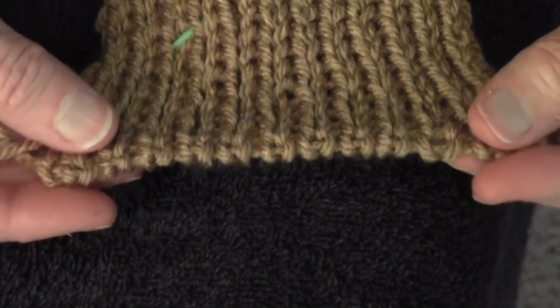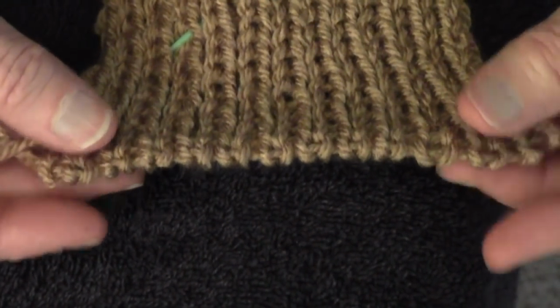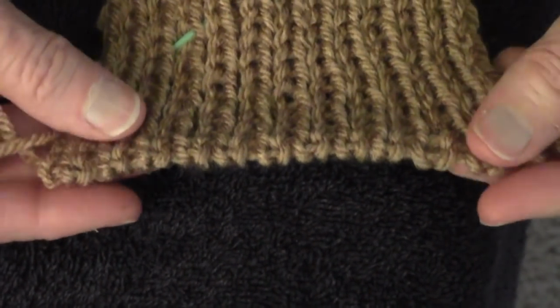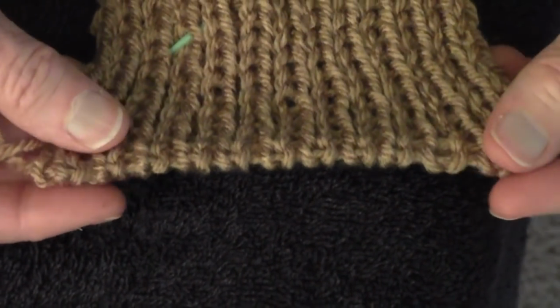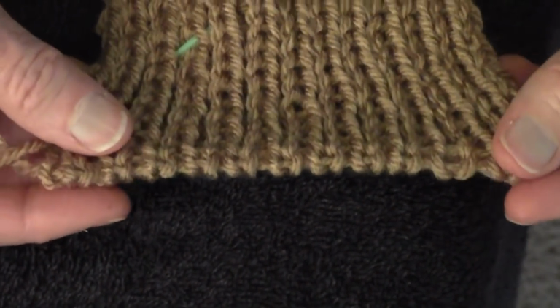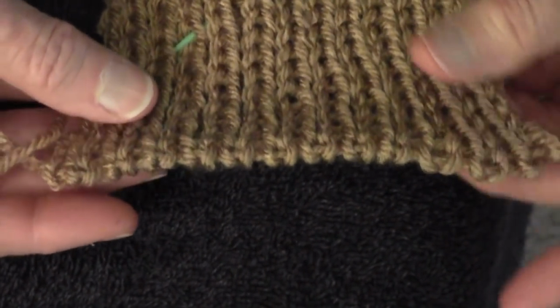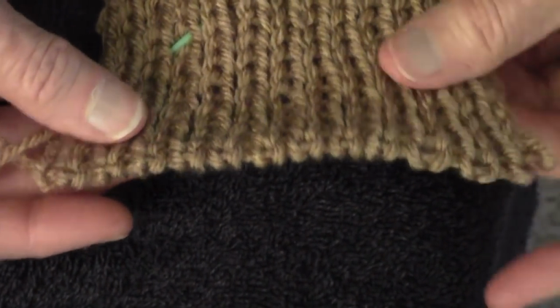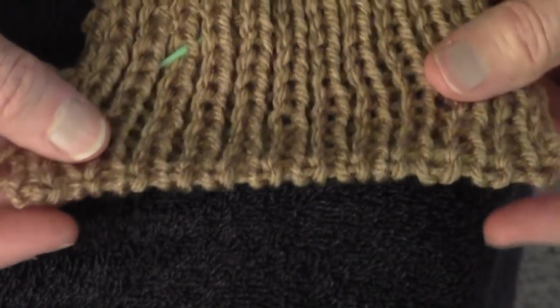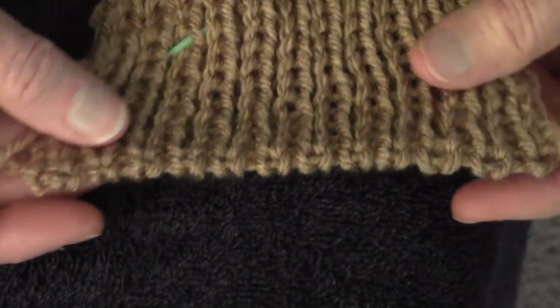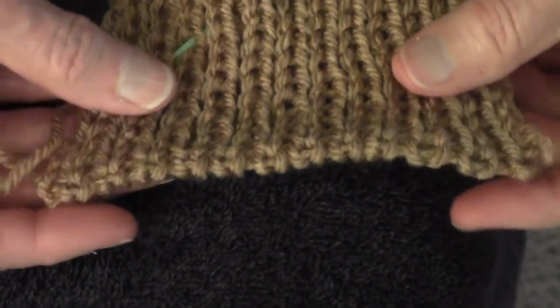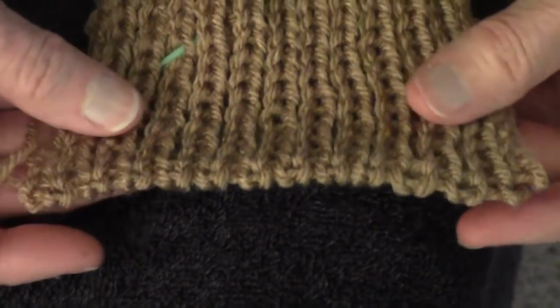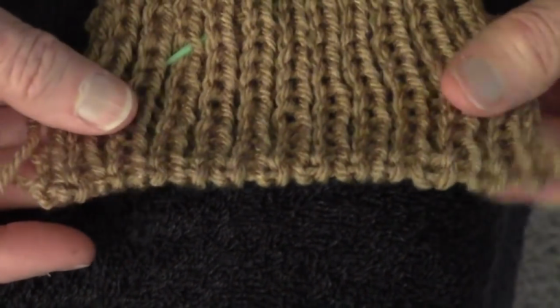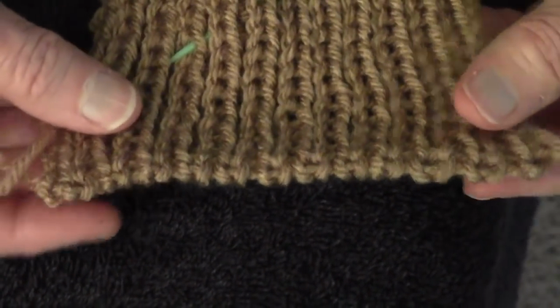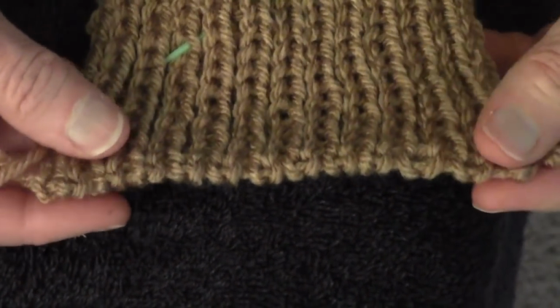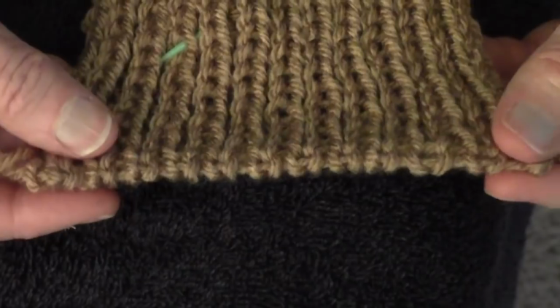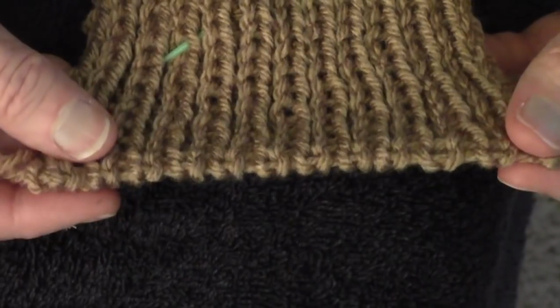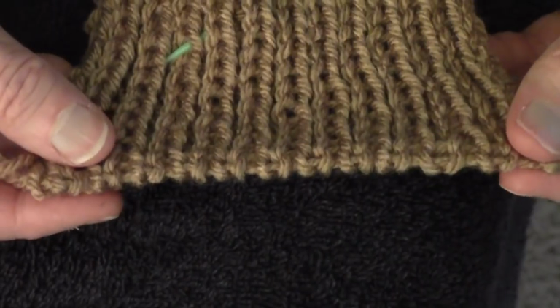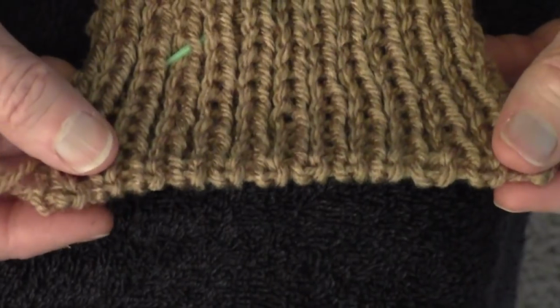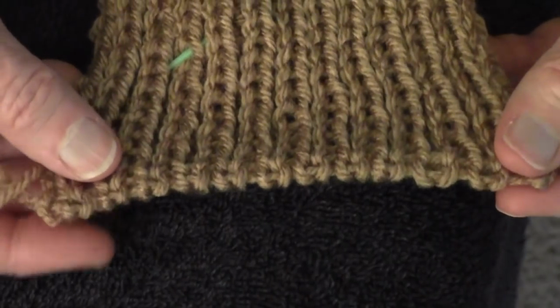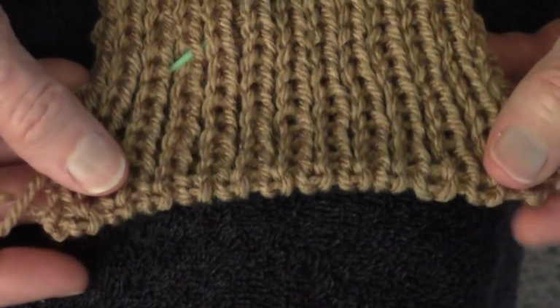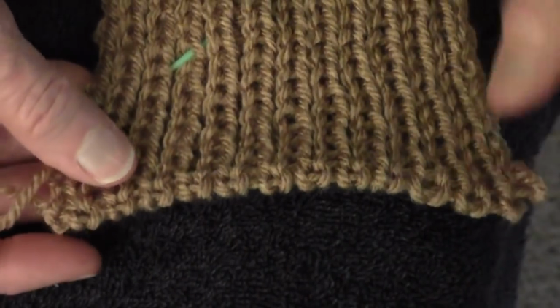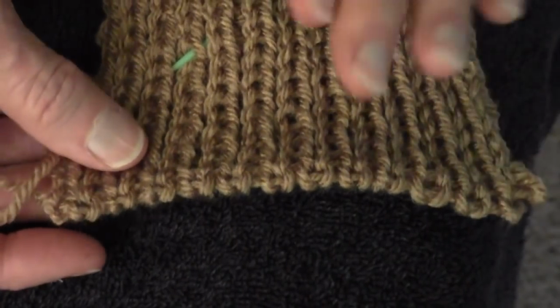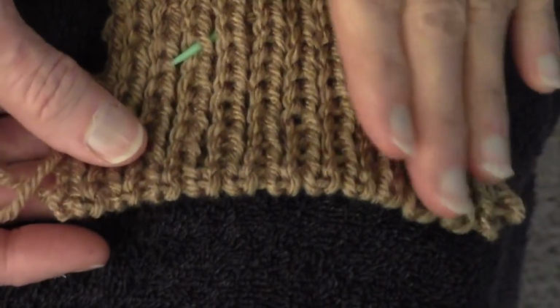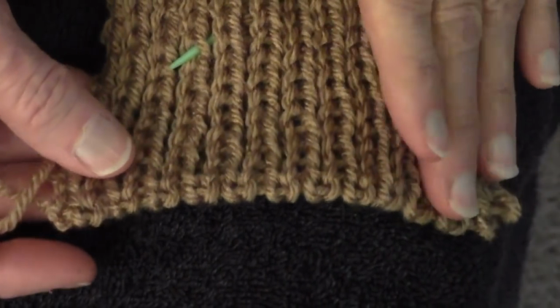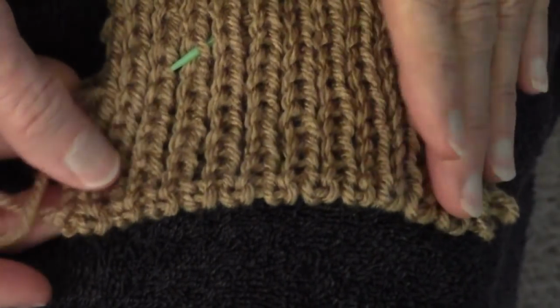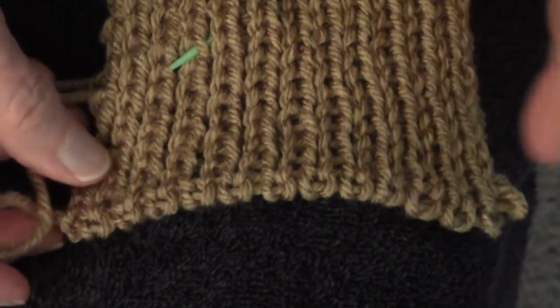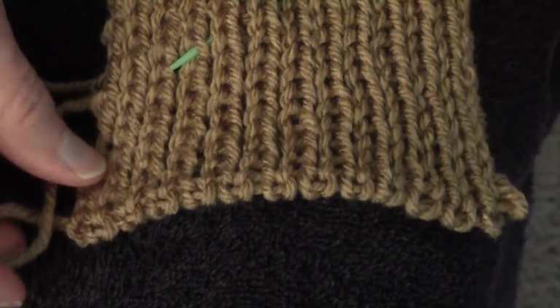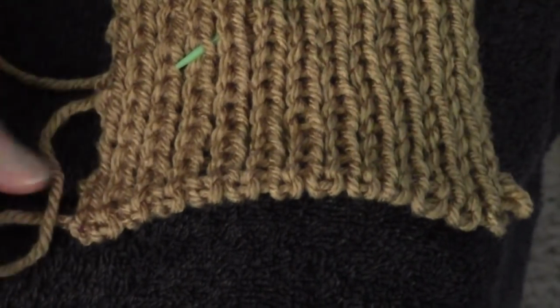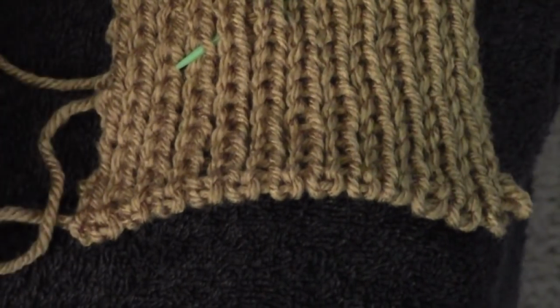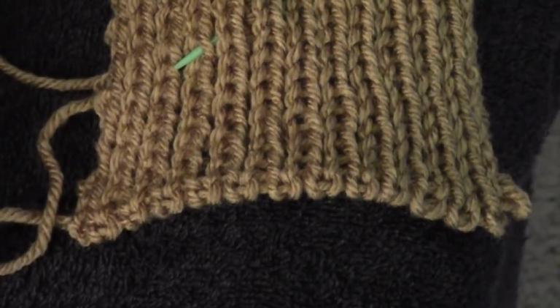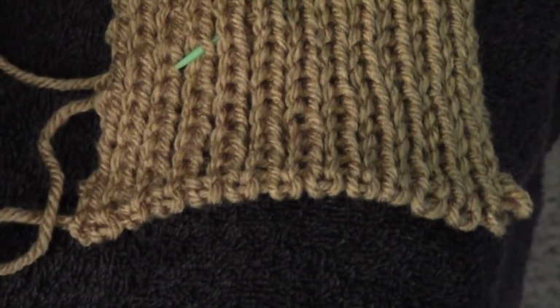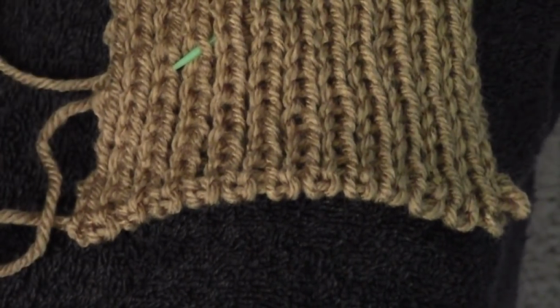I hope you'll make a sample and try this very useful Ribber Bind Off.